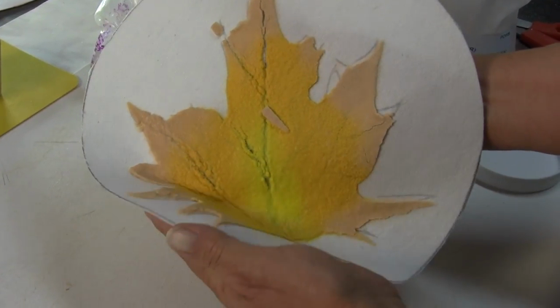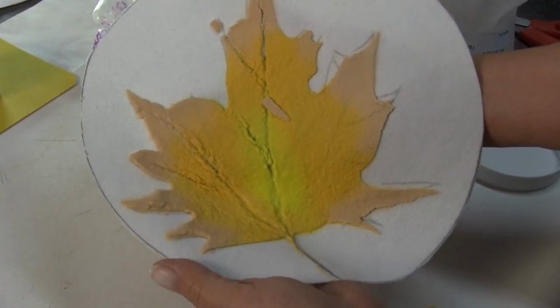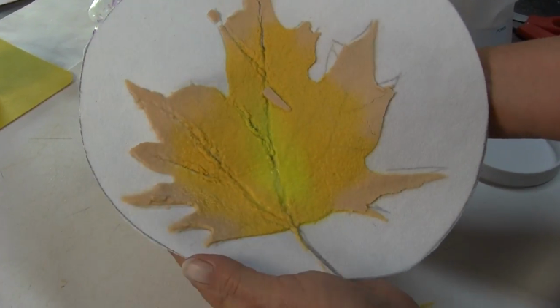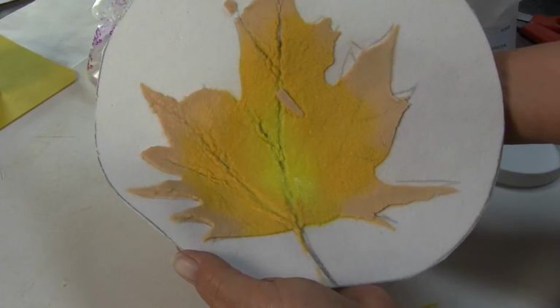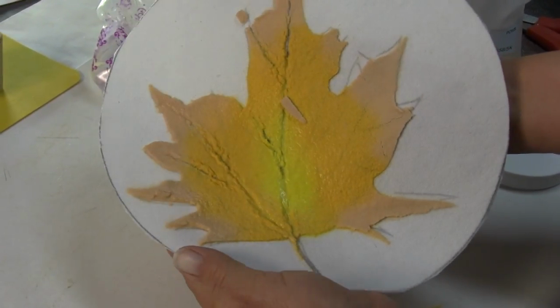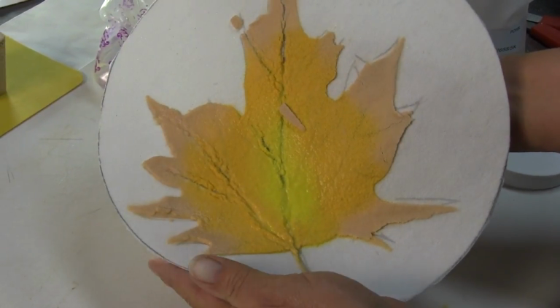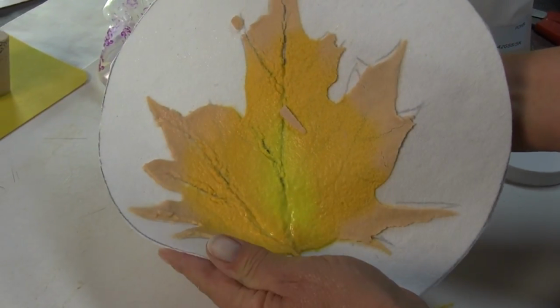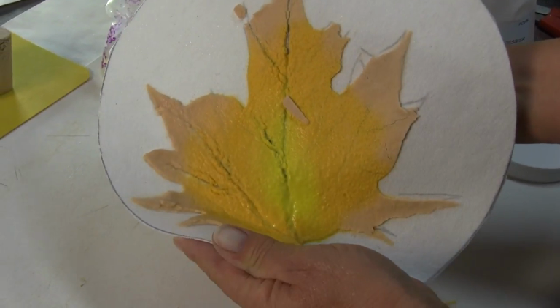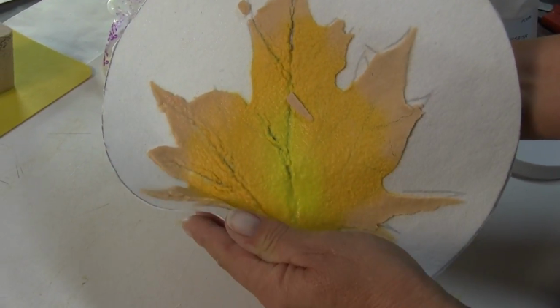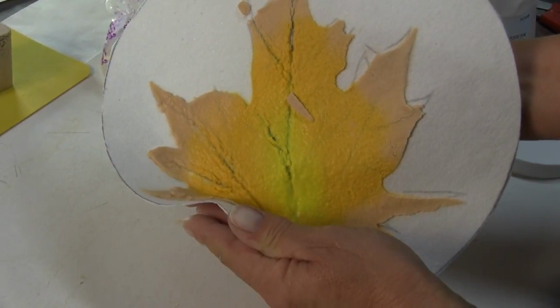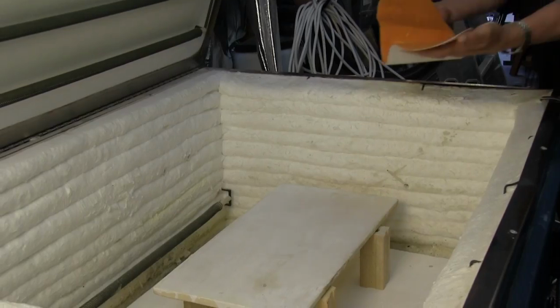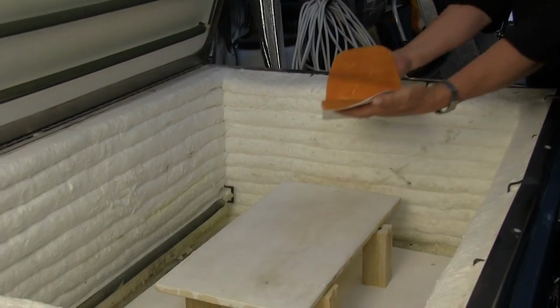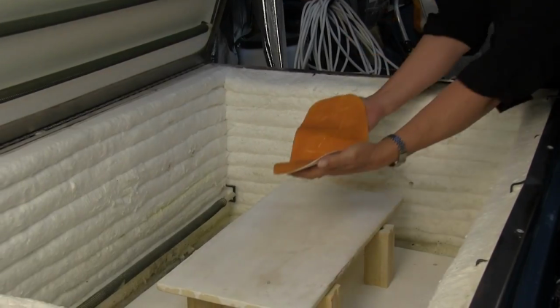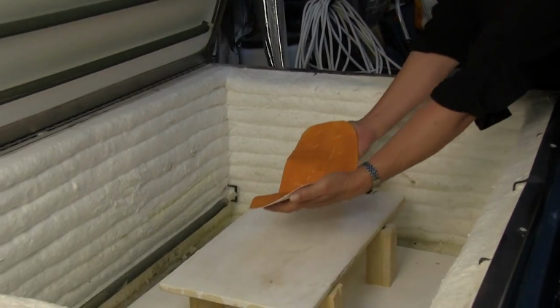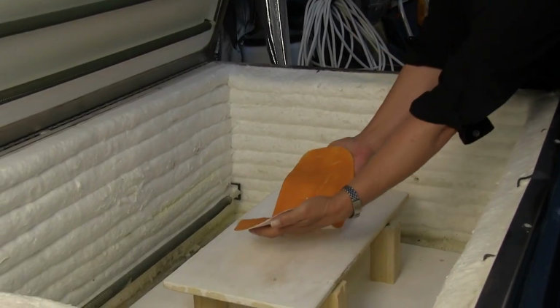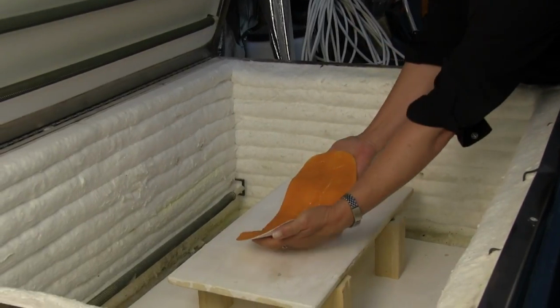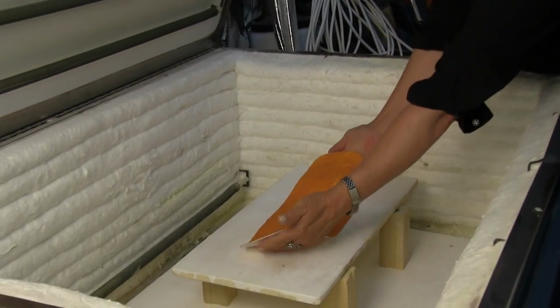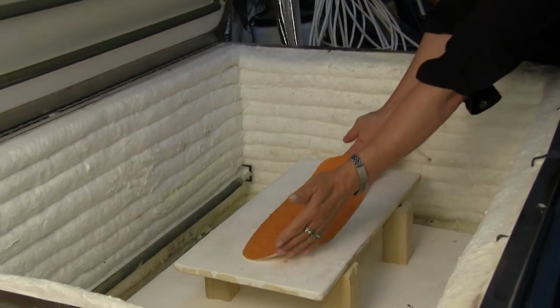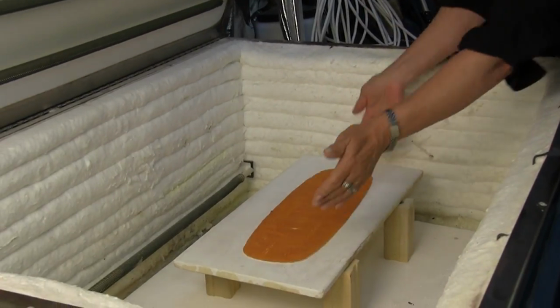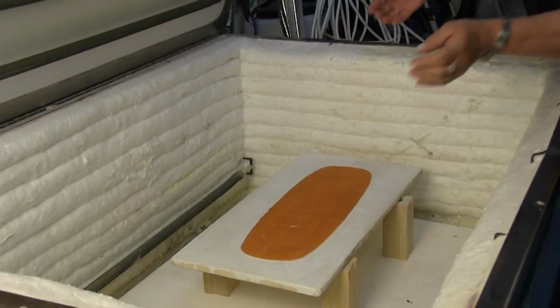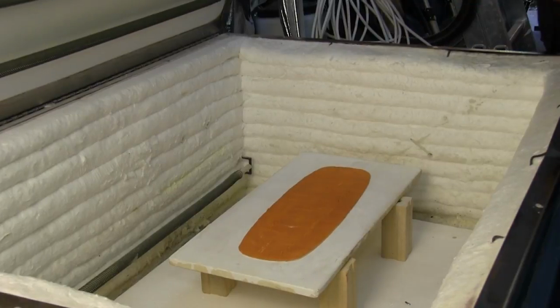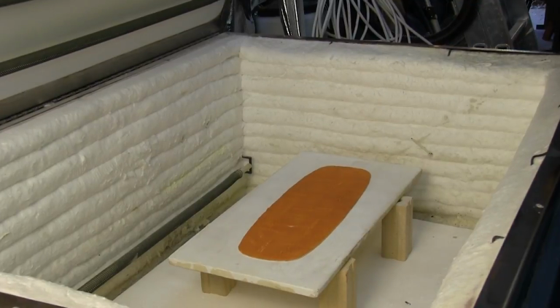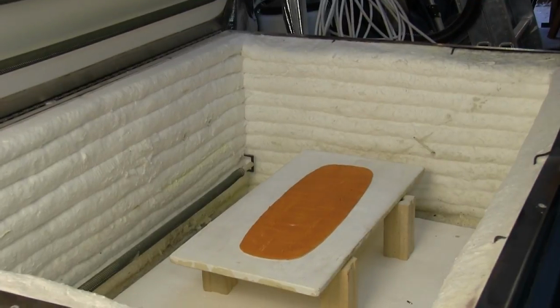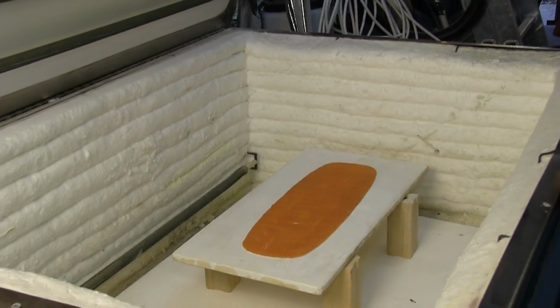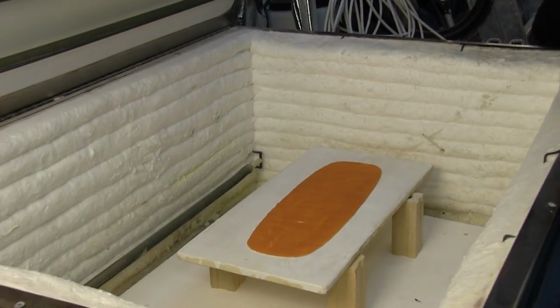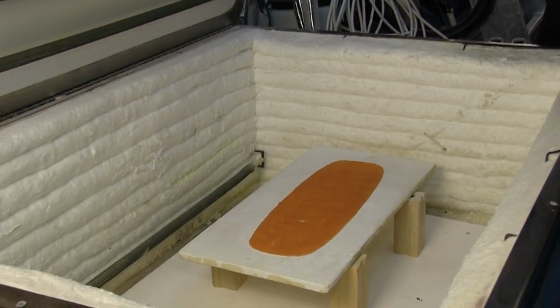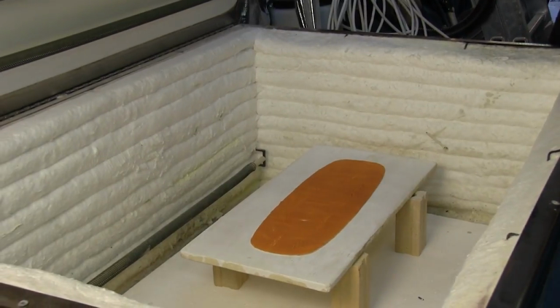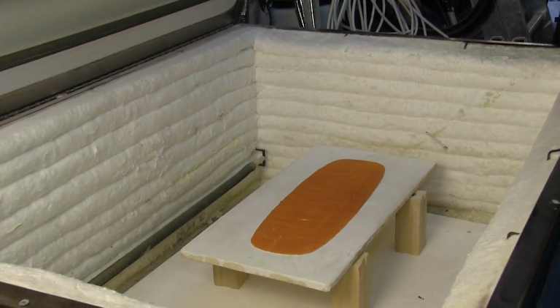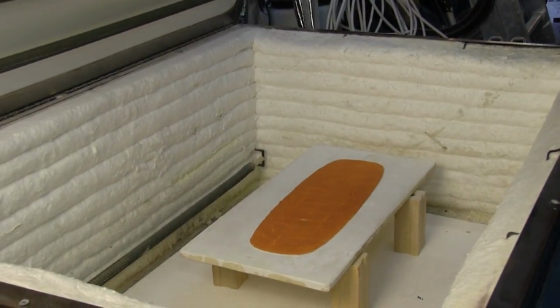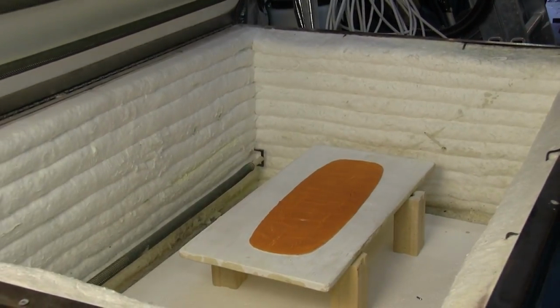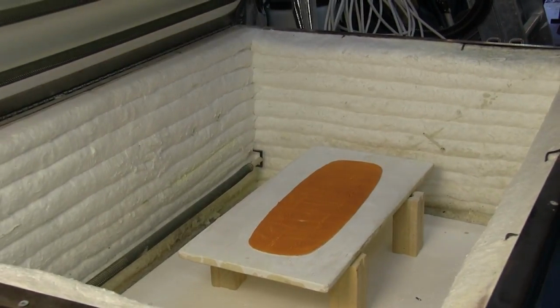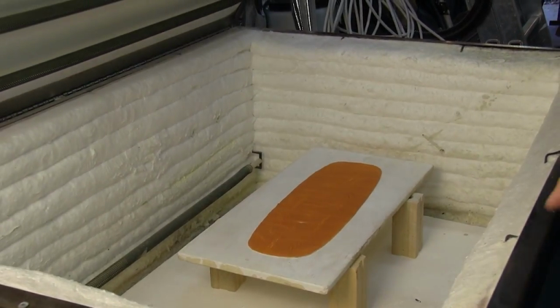When I am satisfied with the look, I place the paper back on the kiln shelf, put it in the kiln, and fire it.